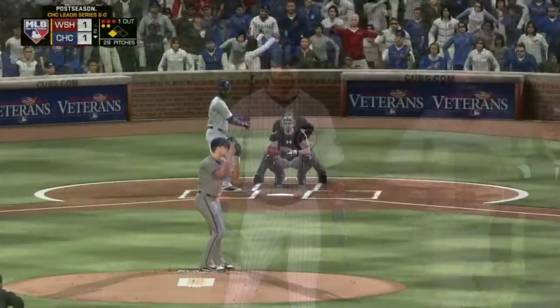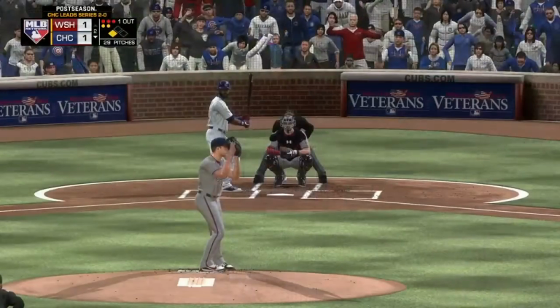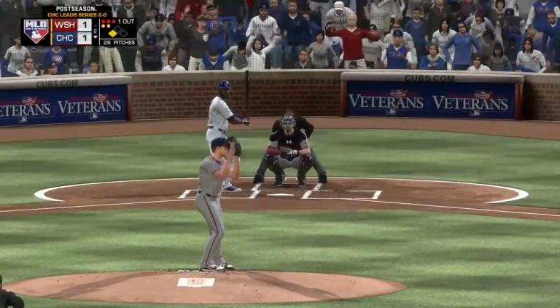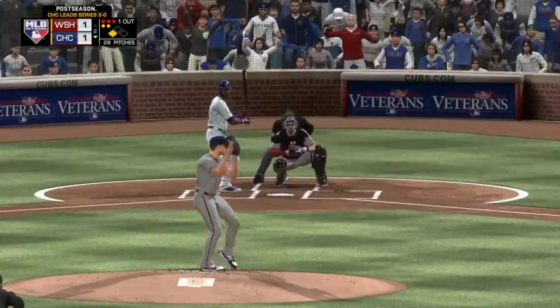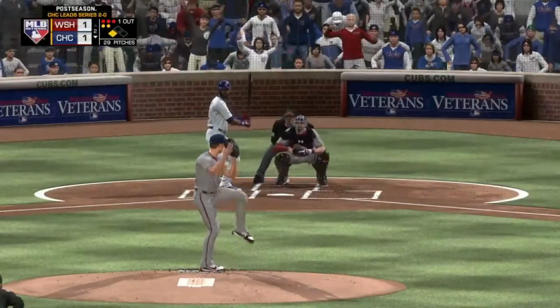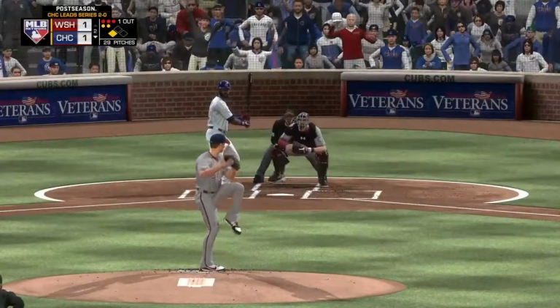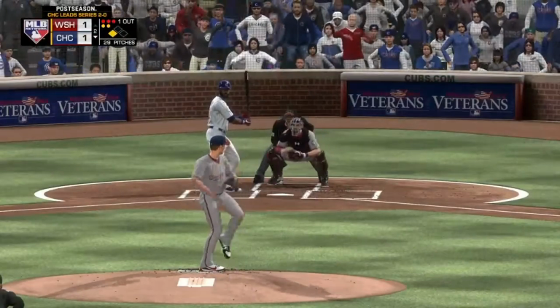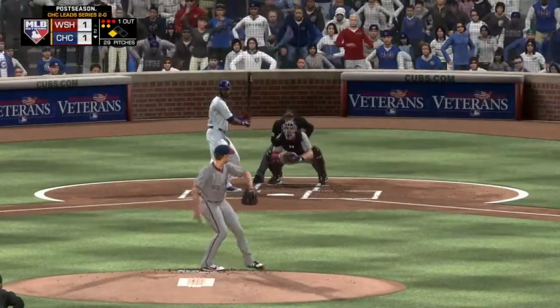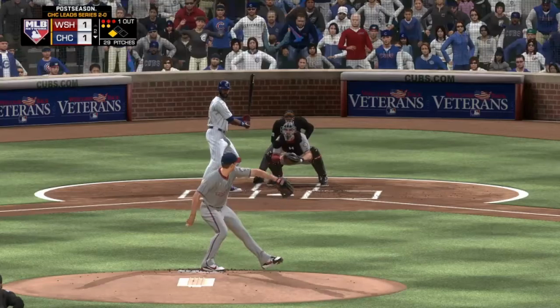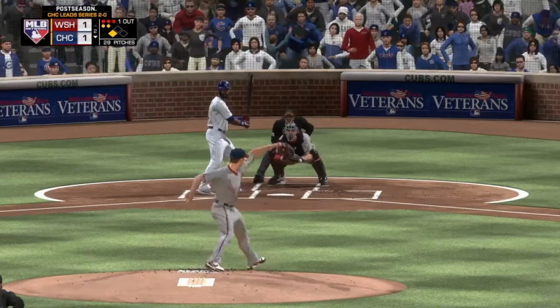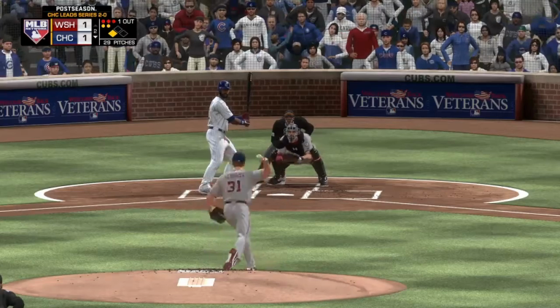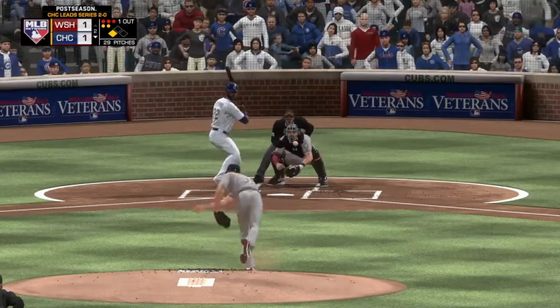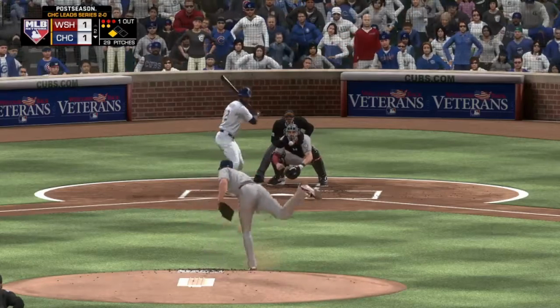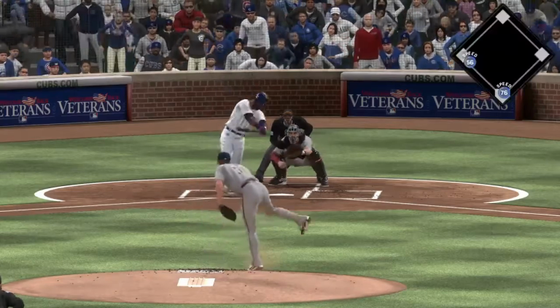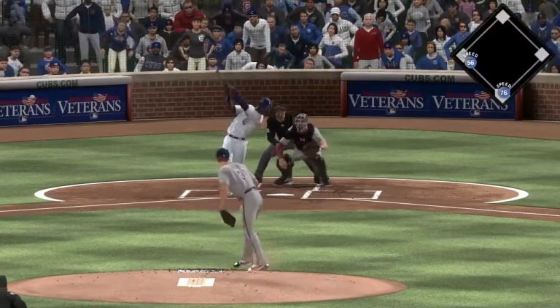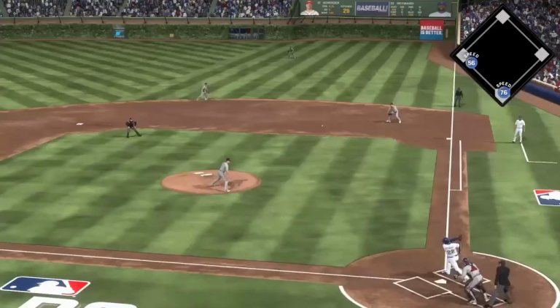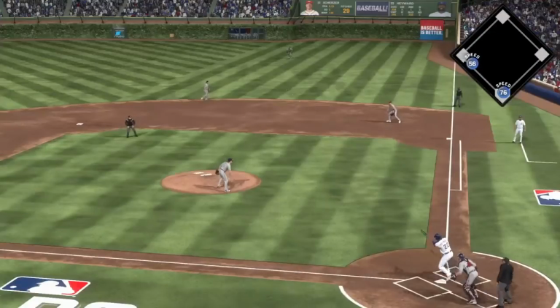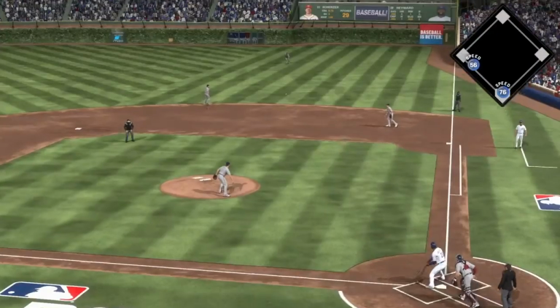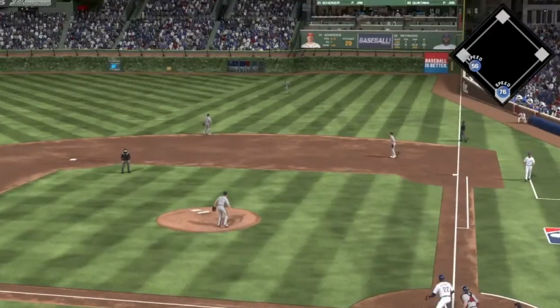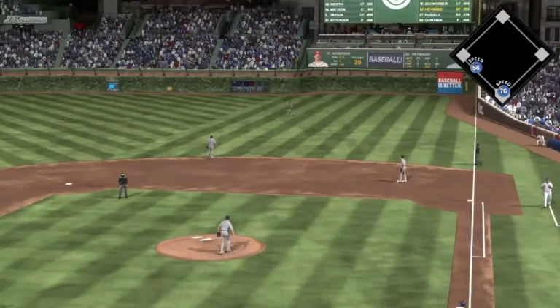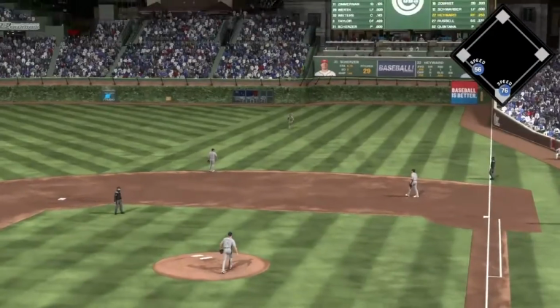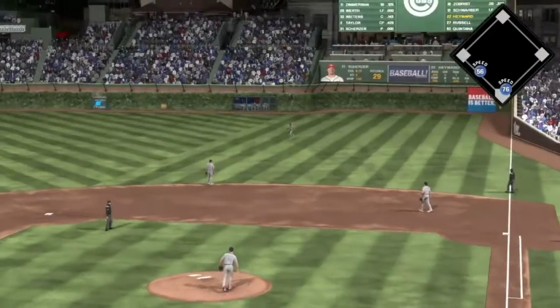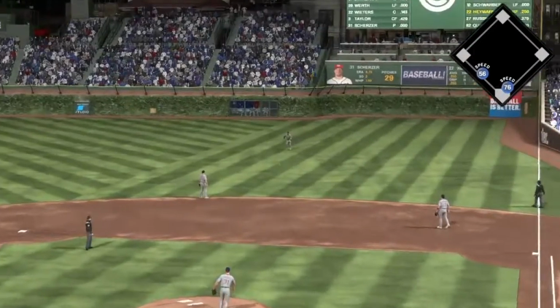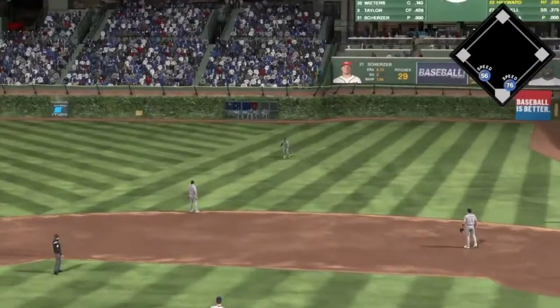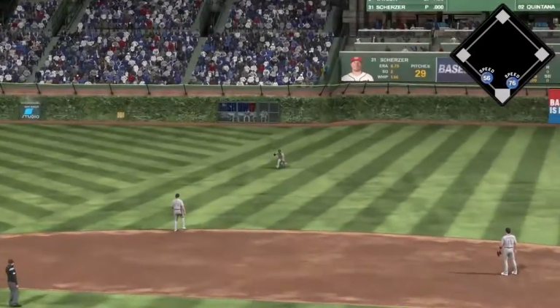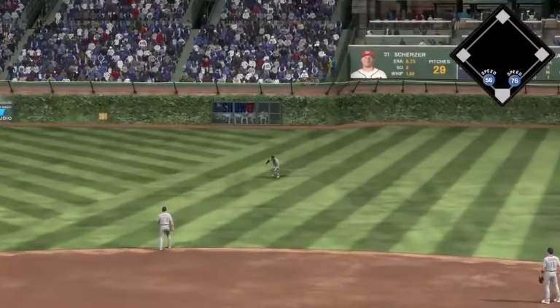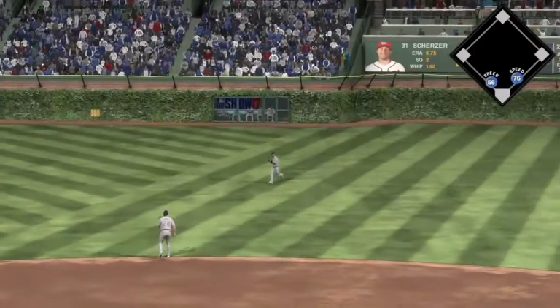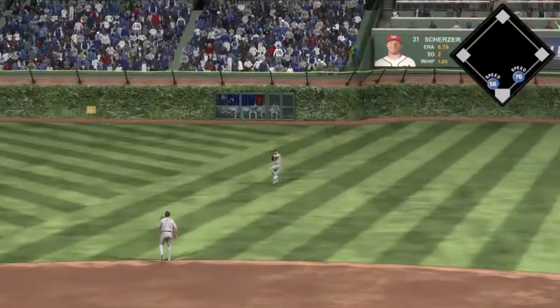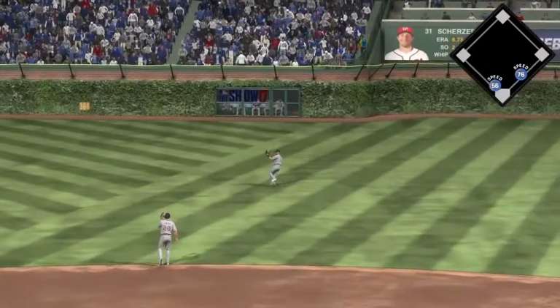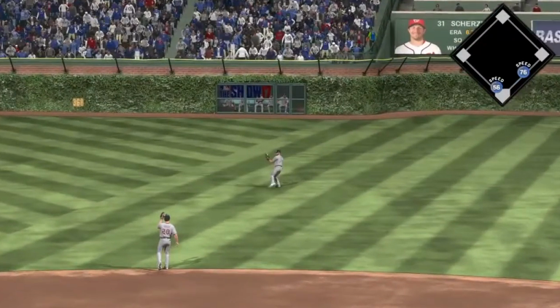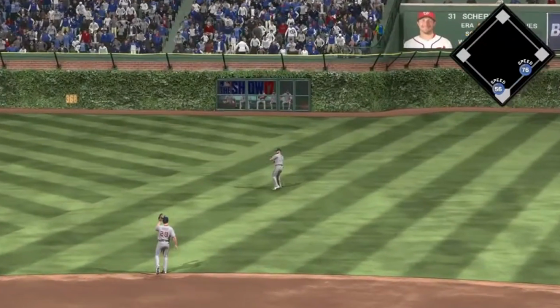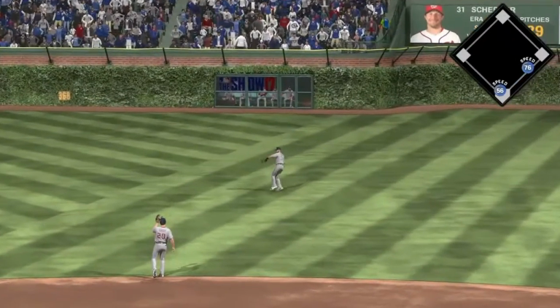Here comes the payoff pitch. This is pulled into right. Base hit and that'll get a run in.